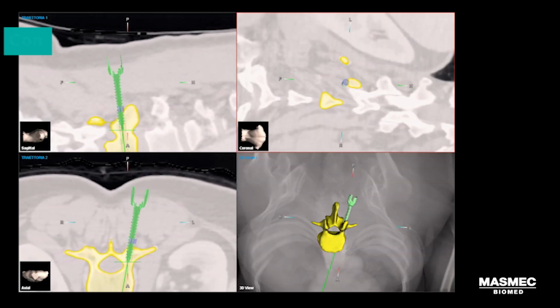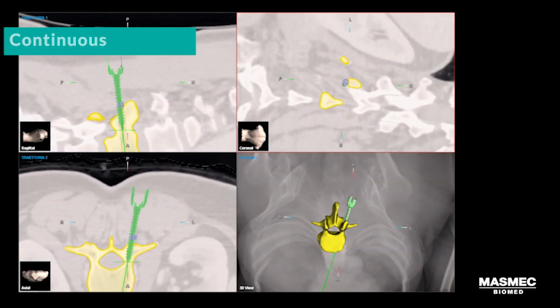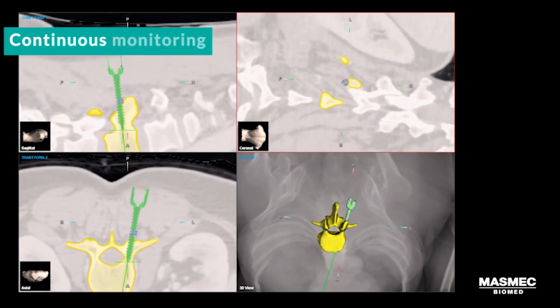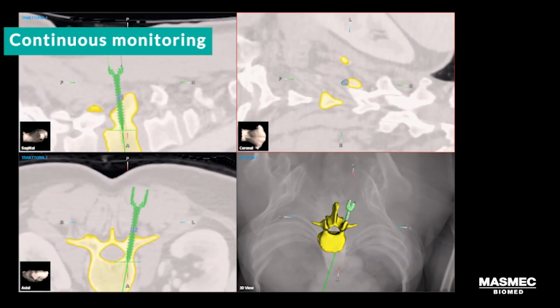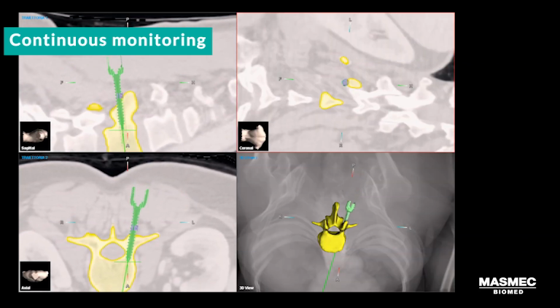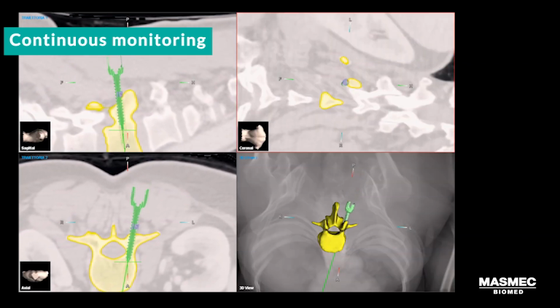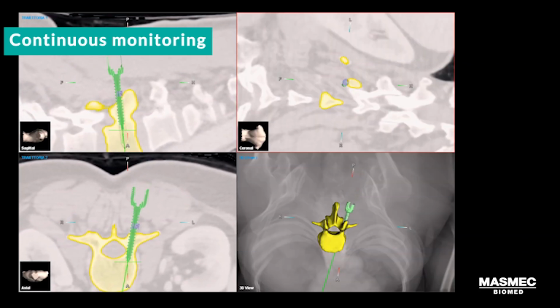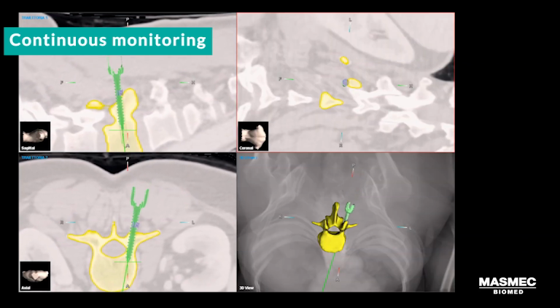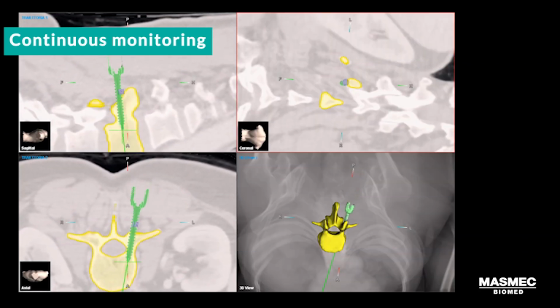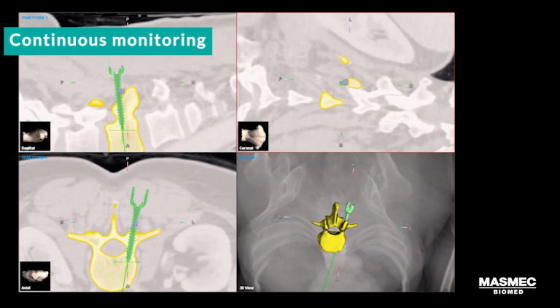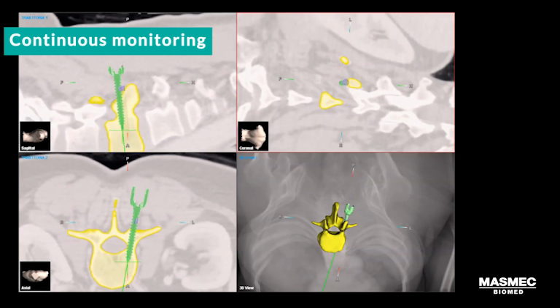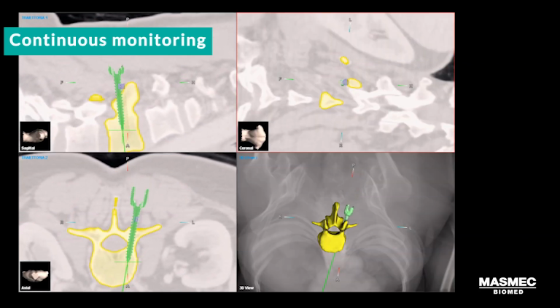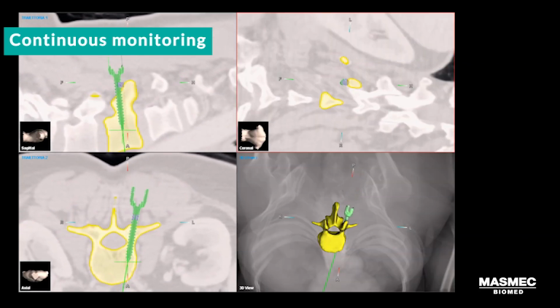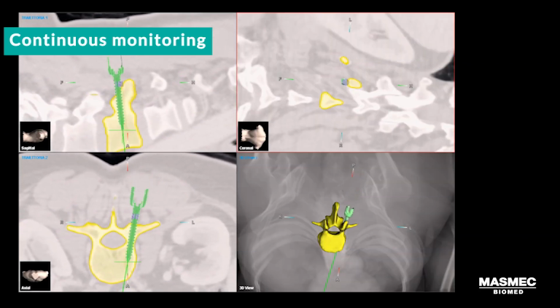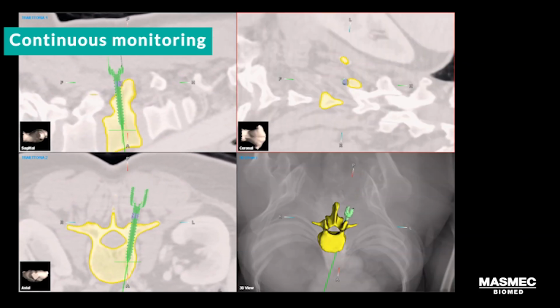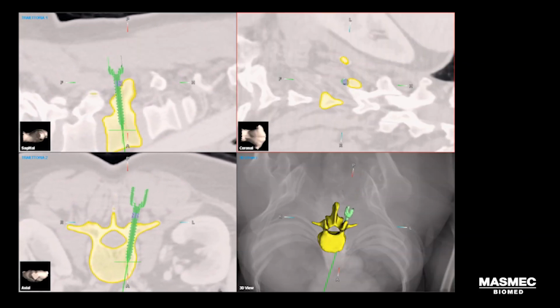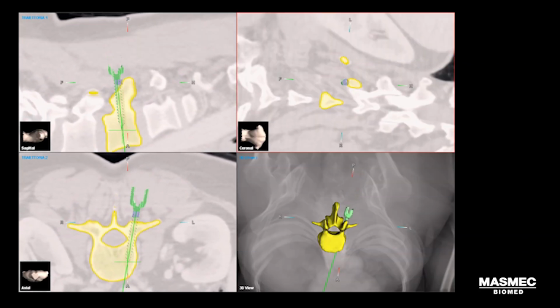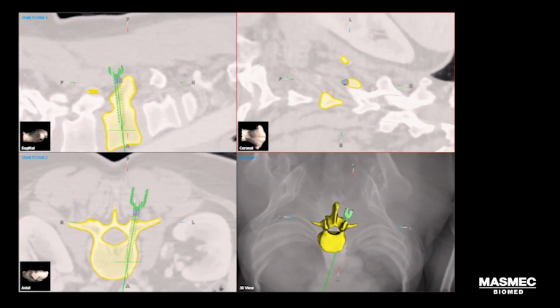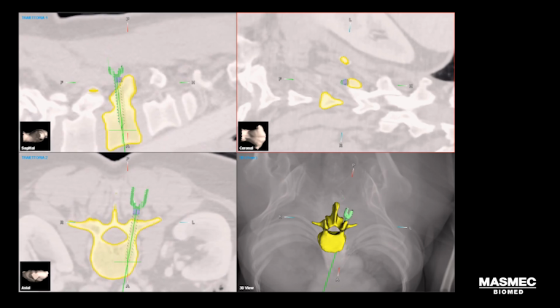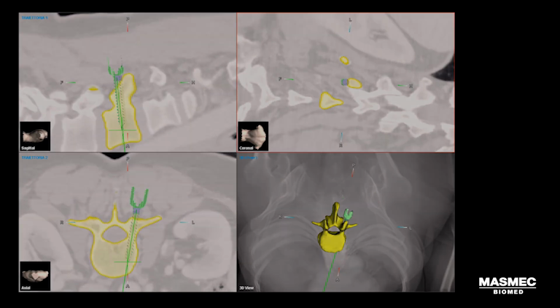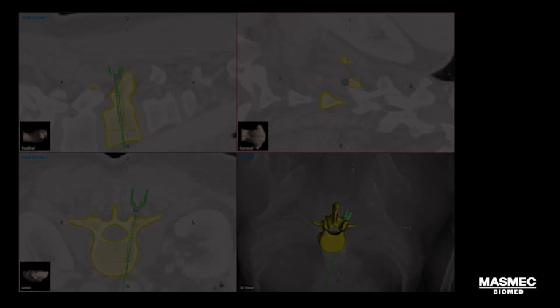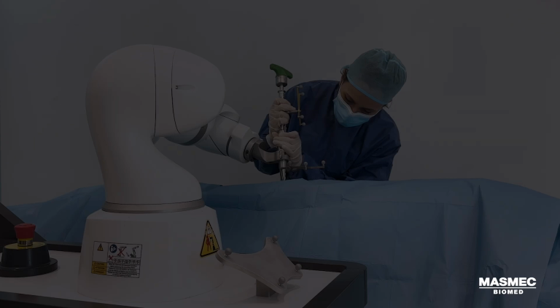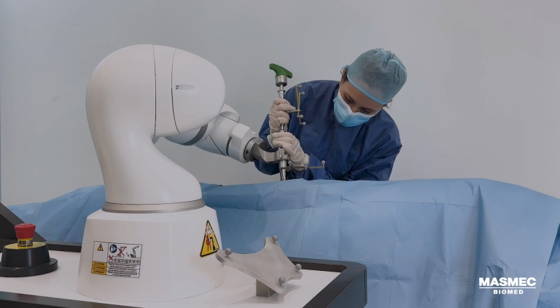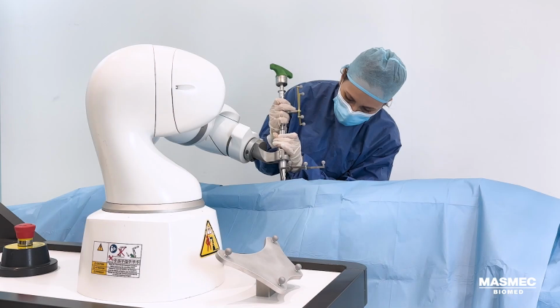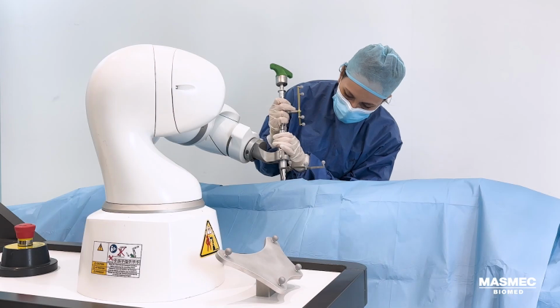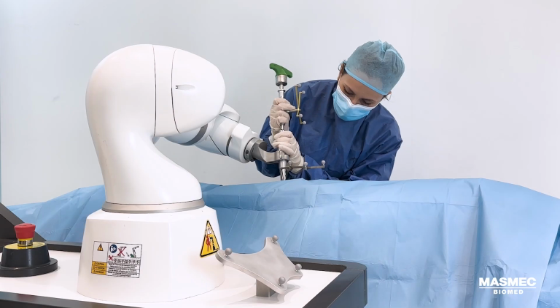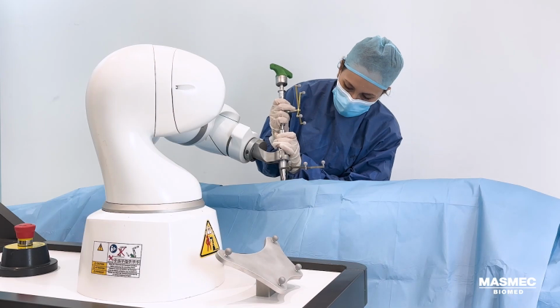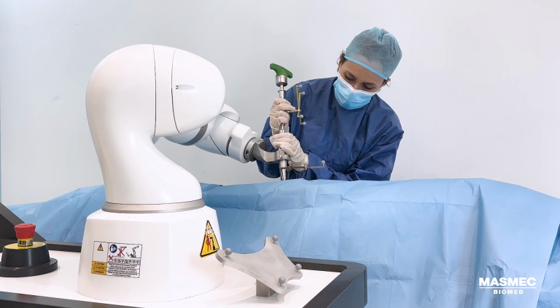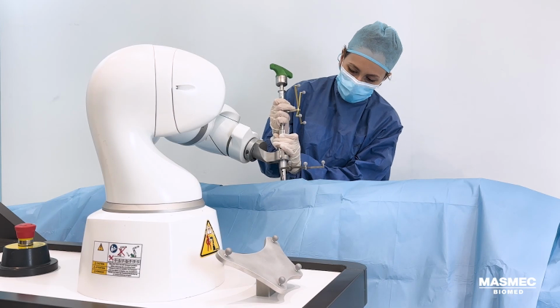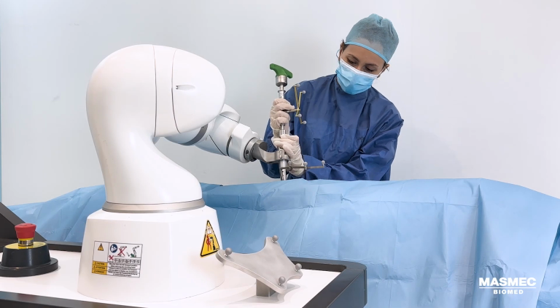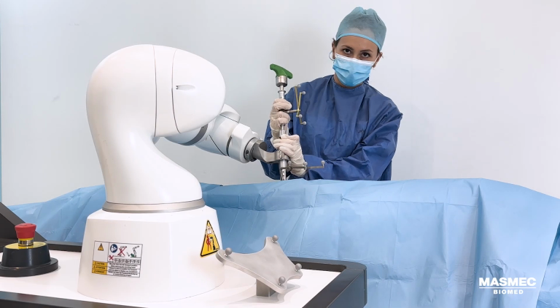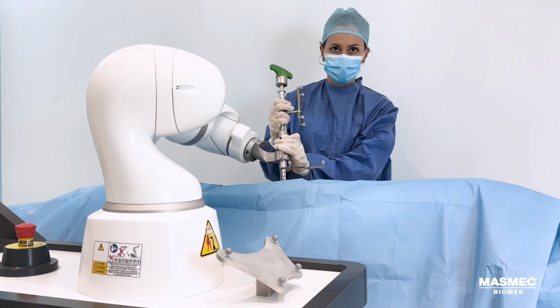Surgeons monitor implants and instruments in real-time via the navigation system, maintaining complete control at every stage.